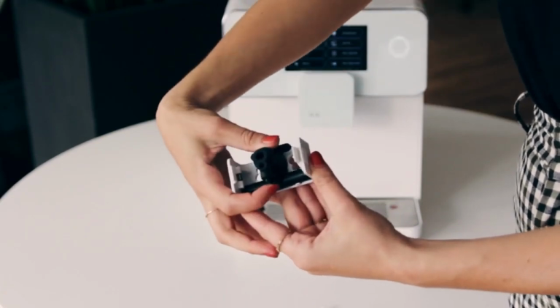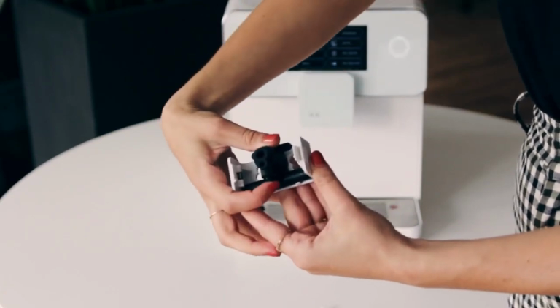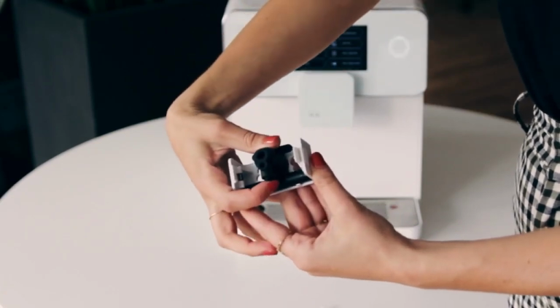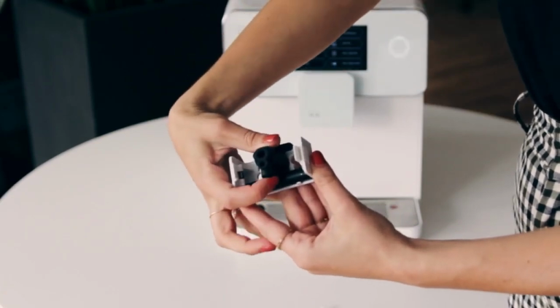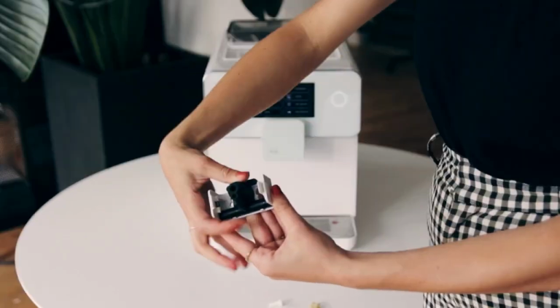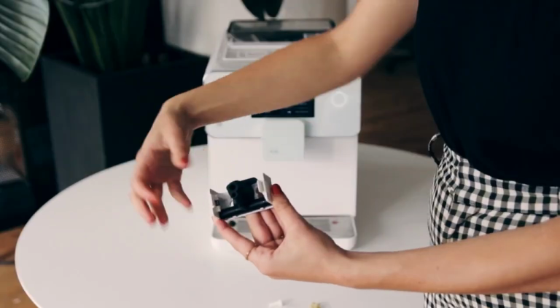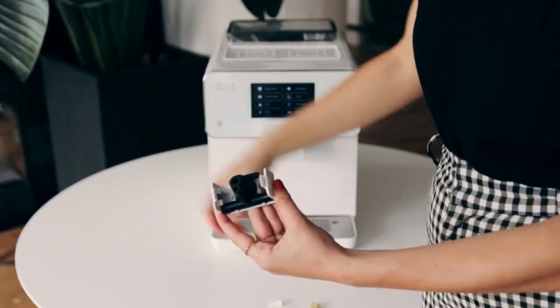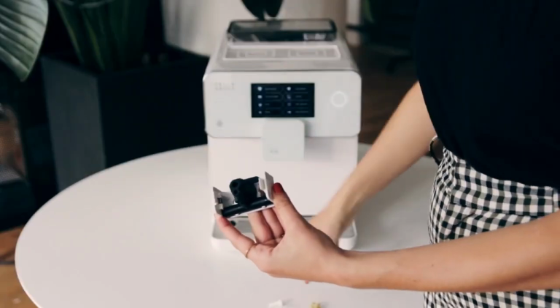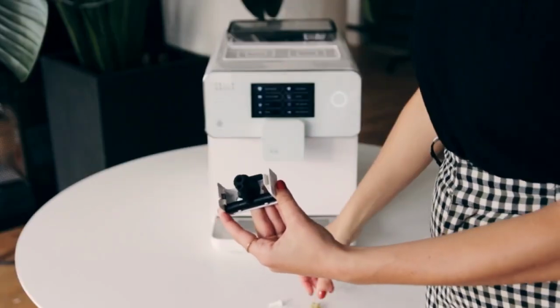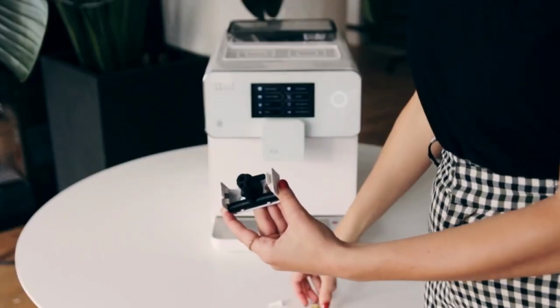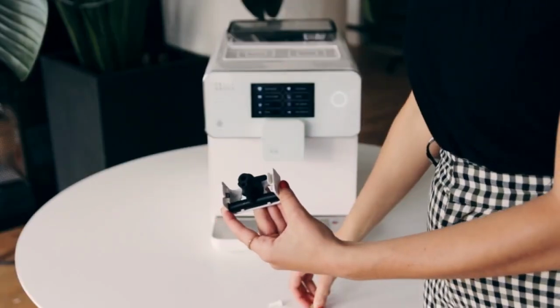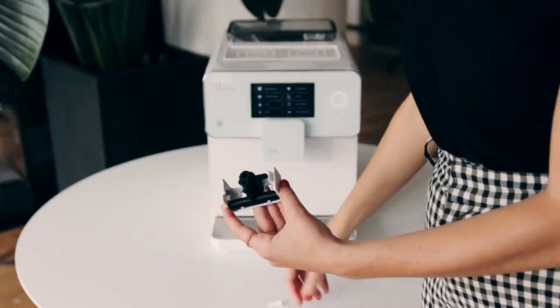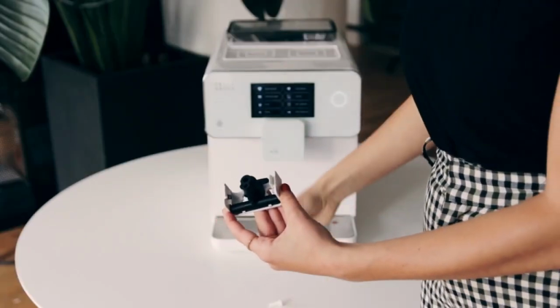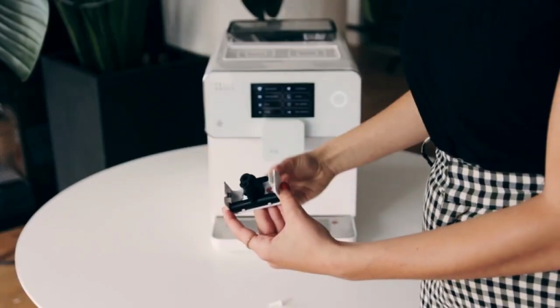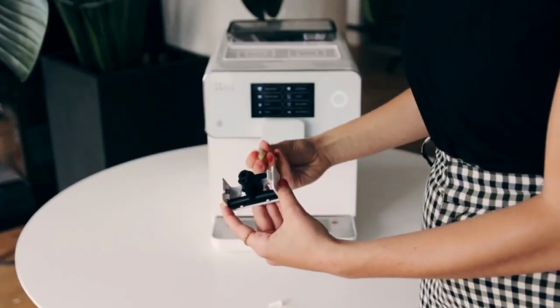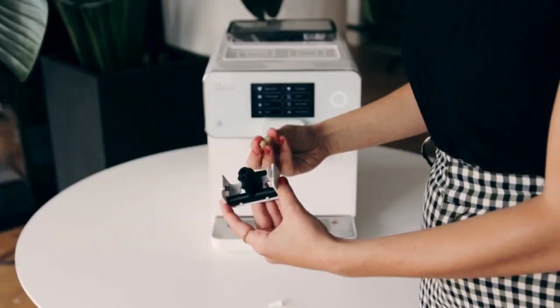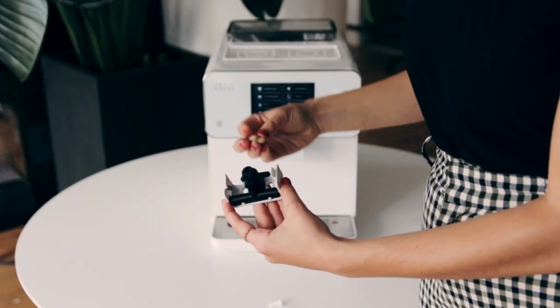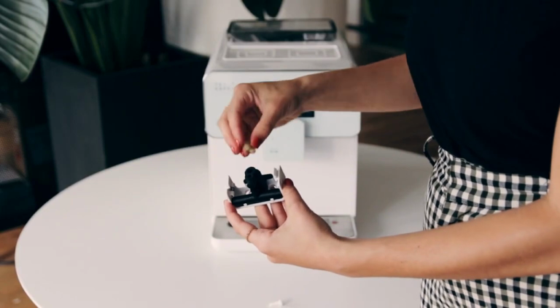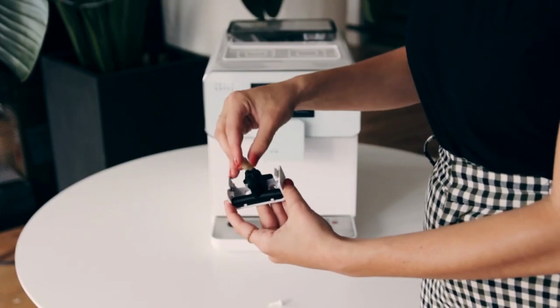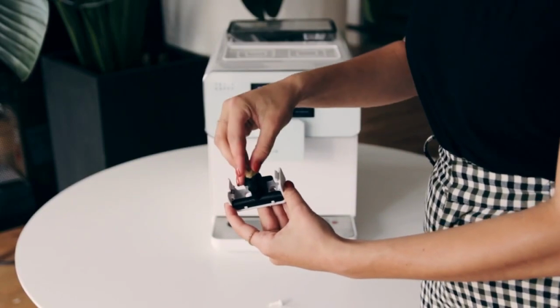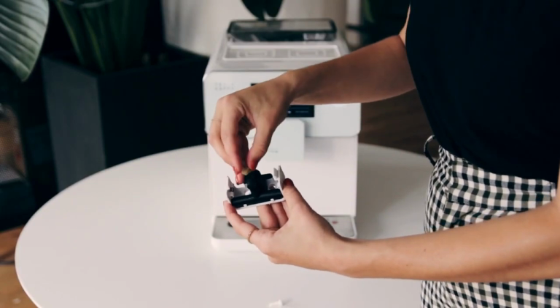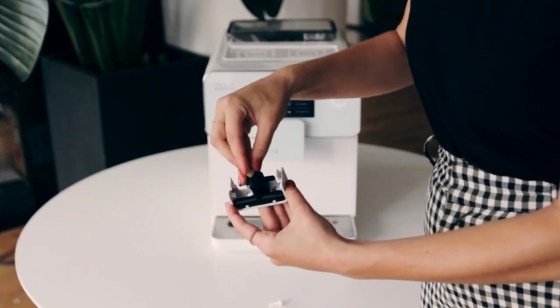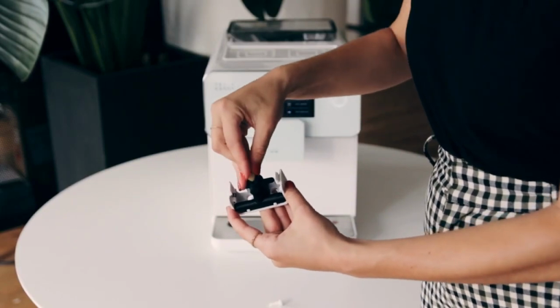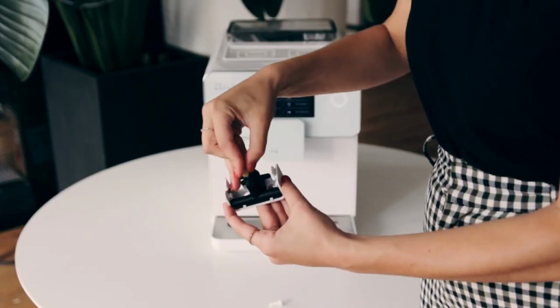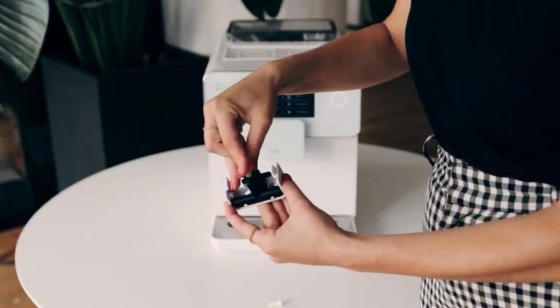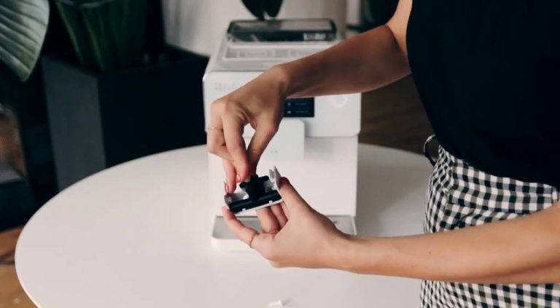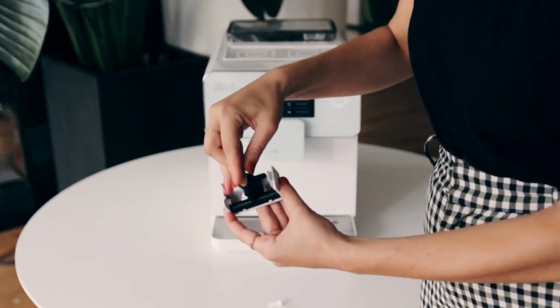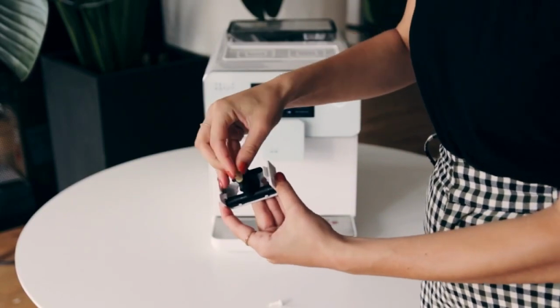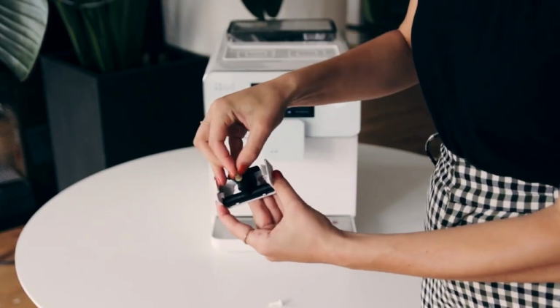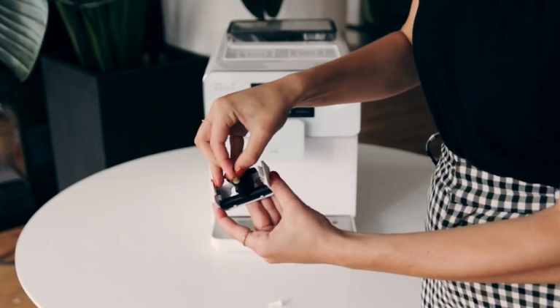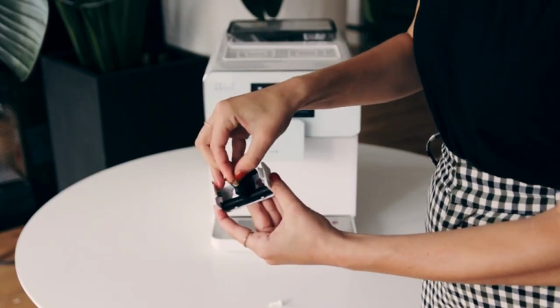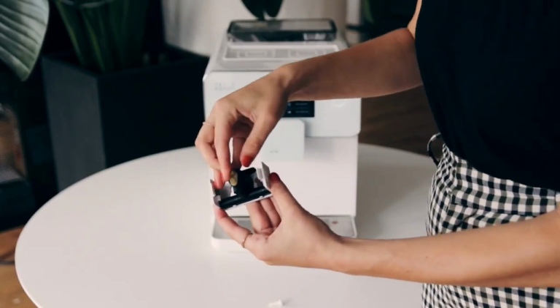Now you can reinstall the milk spout by aligning it and pushing it back into the machine until it clicks into place.